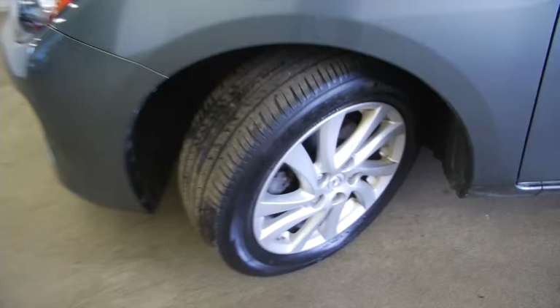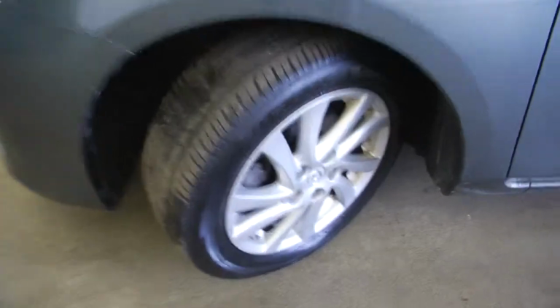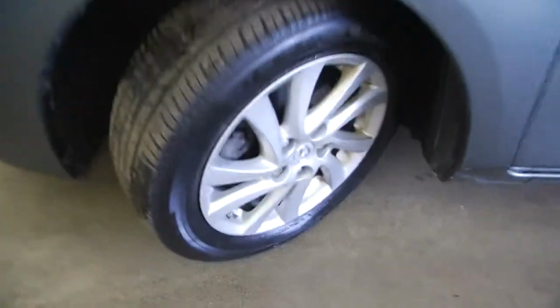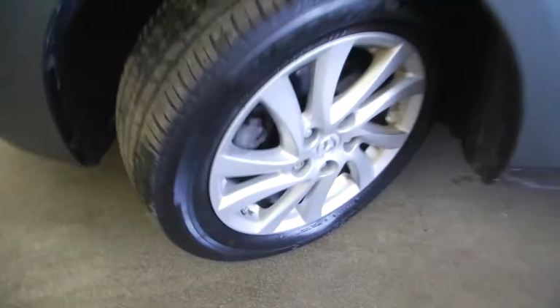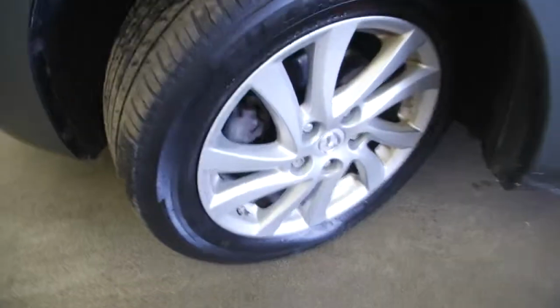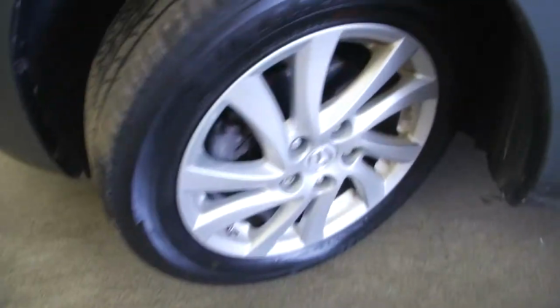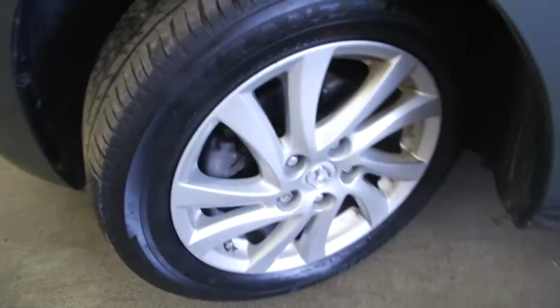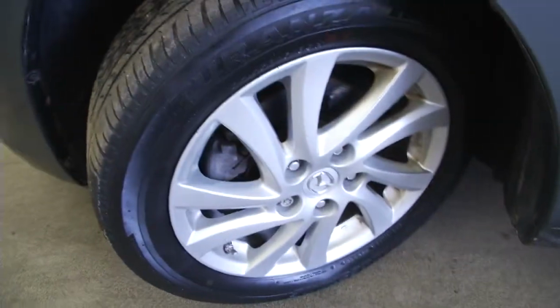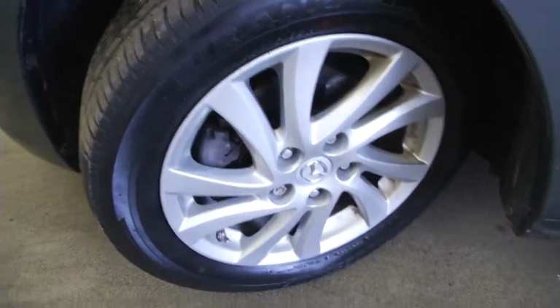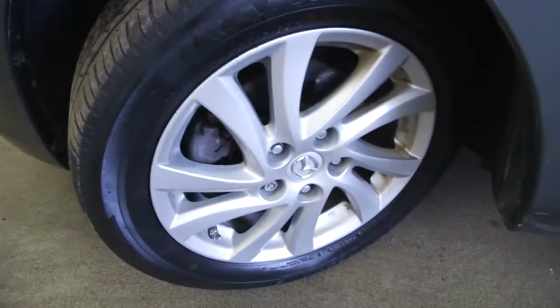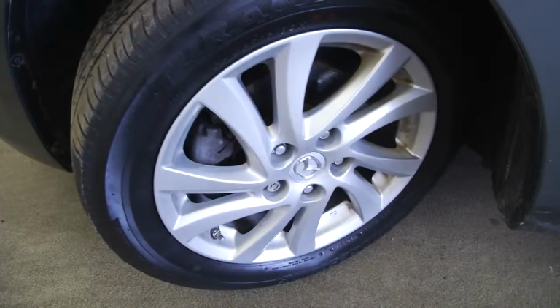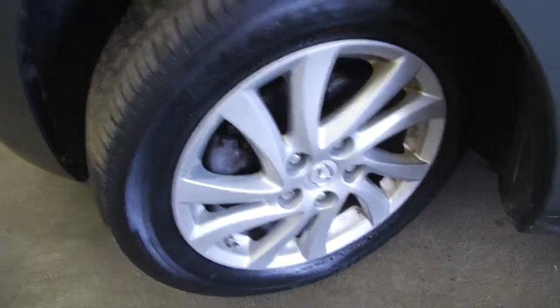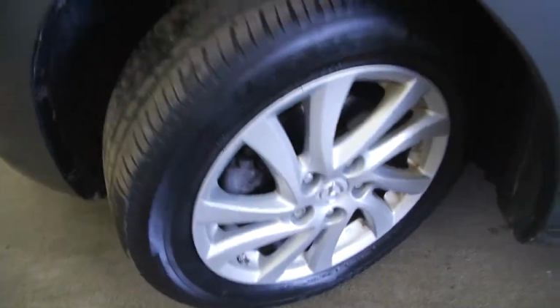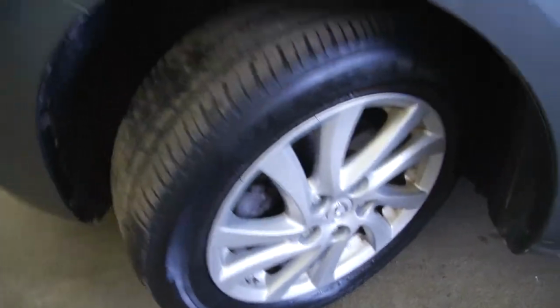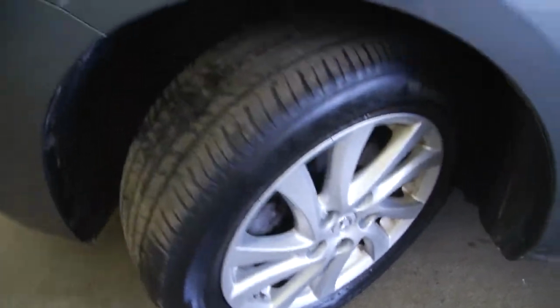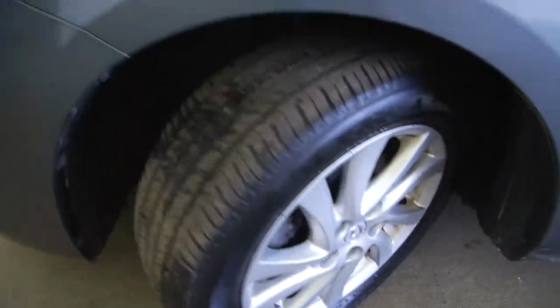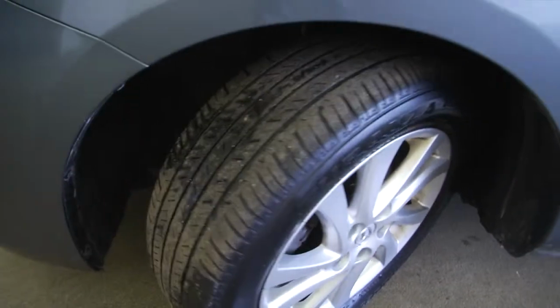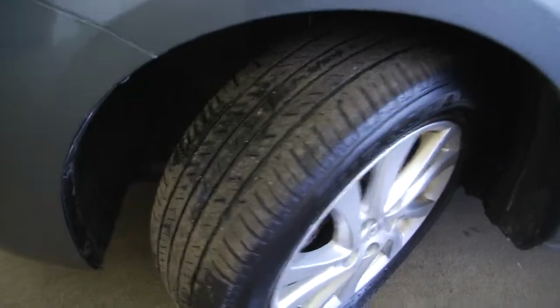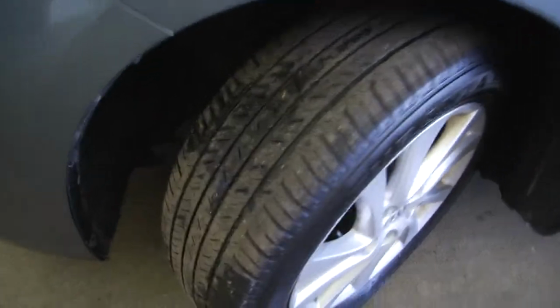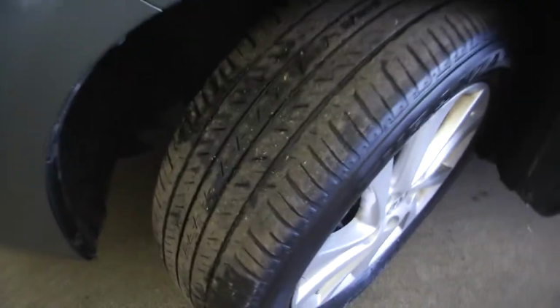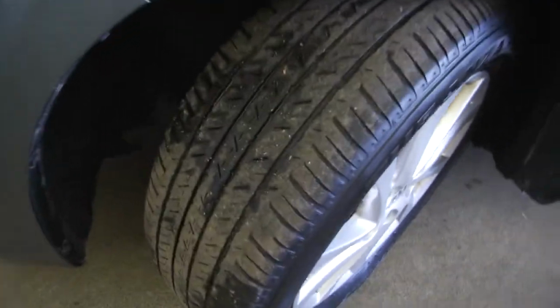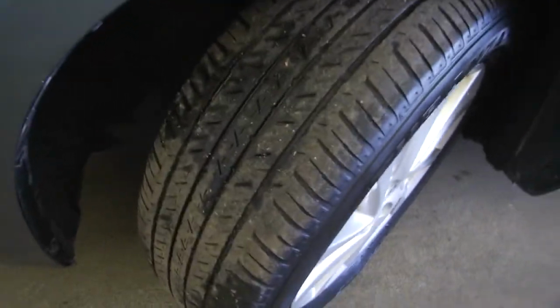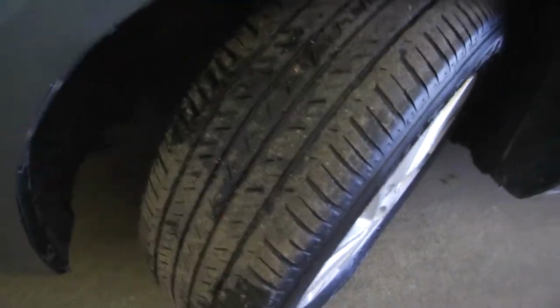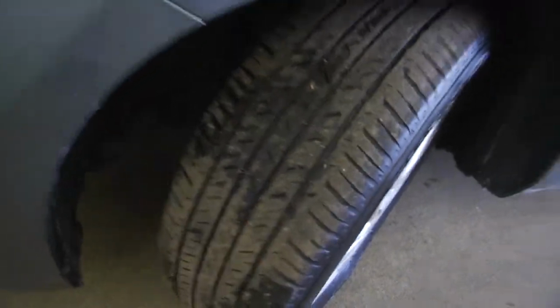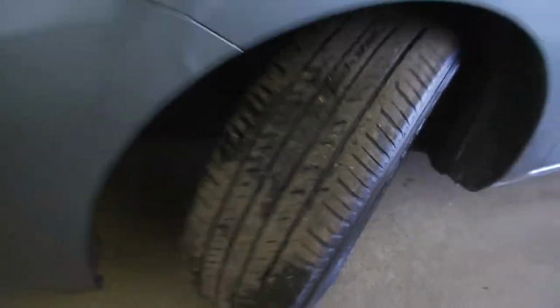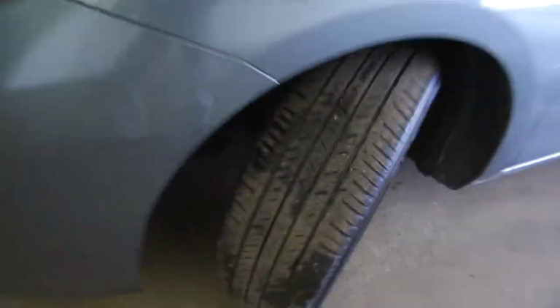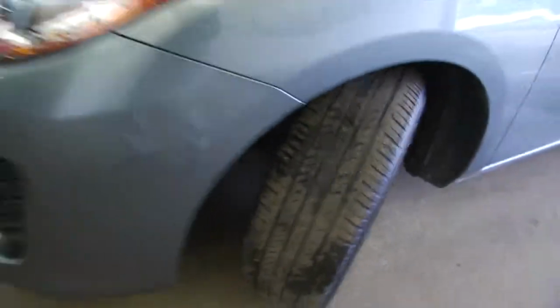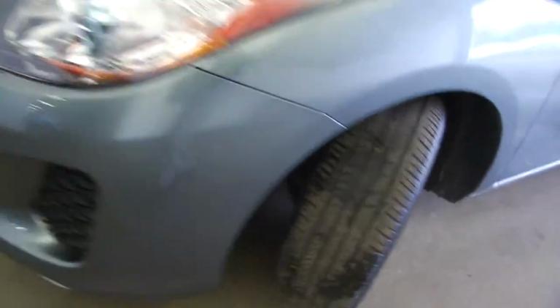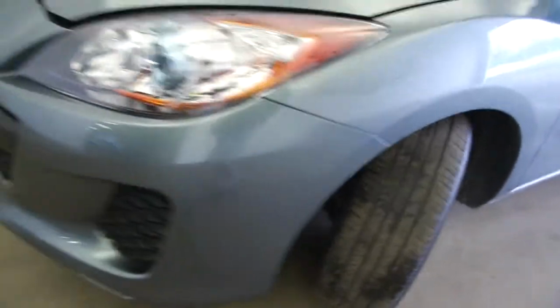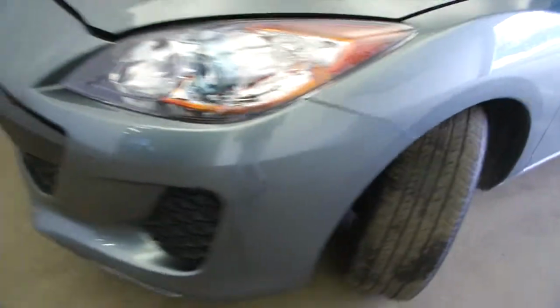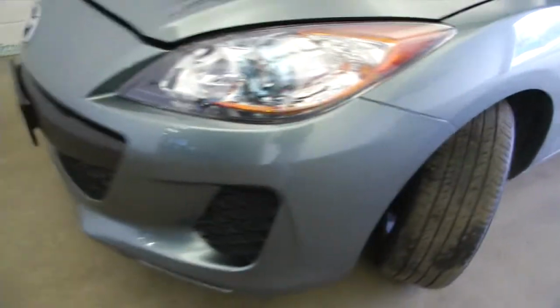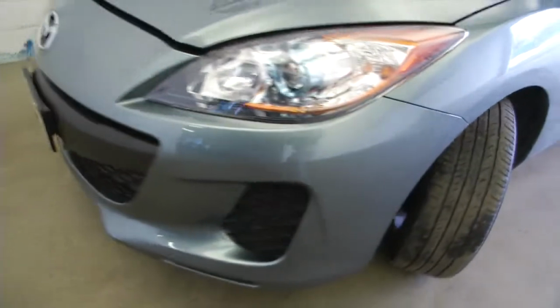Aluminum alloy wheels. Plenty of tread there on the tires. Exterior paint is in great condition.